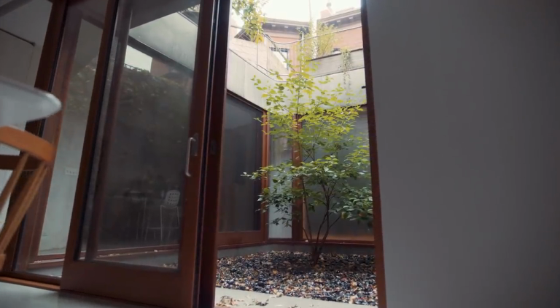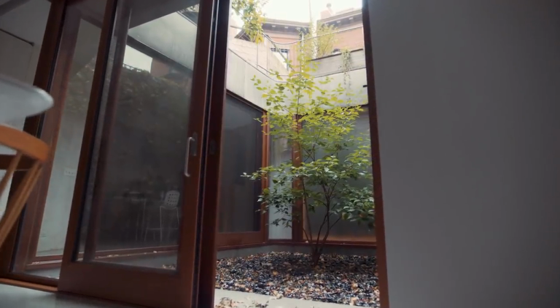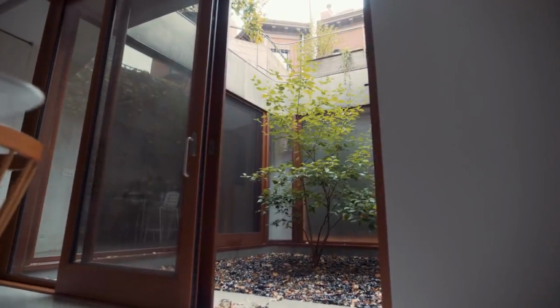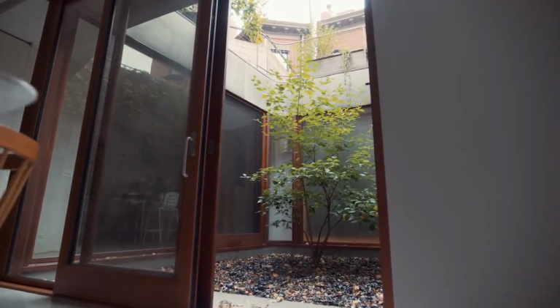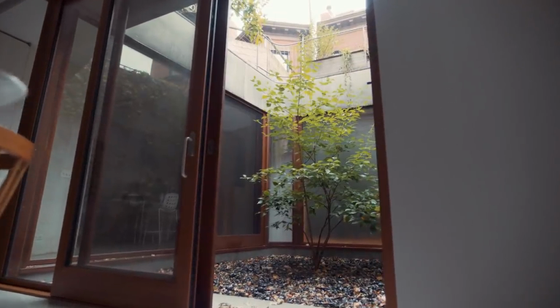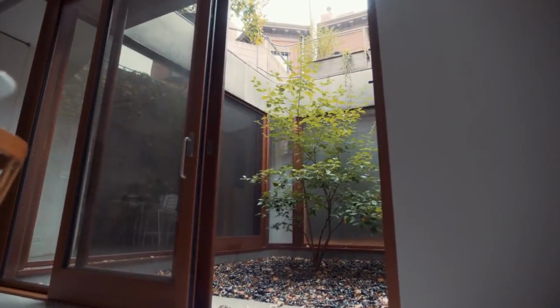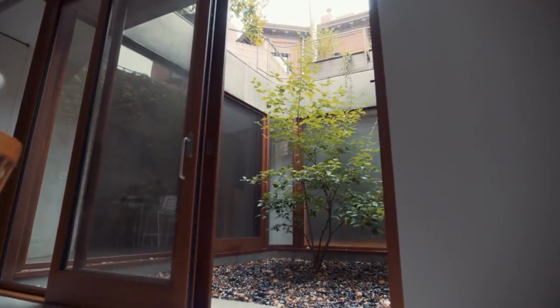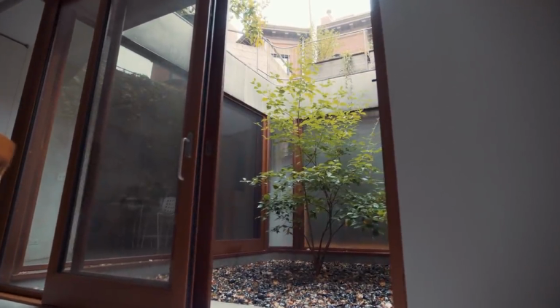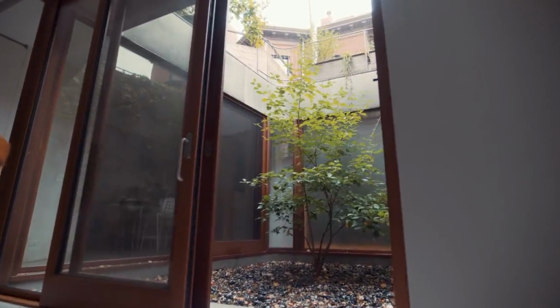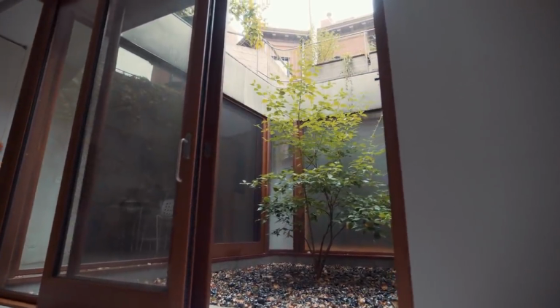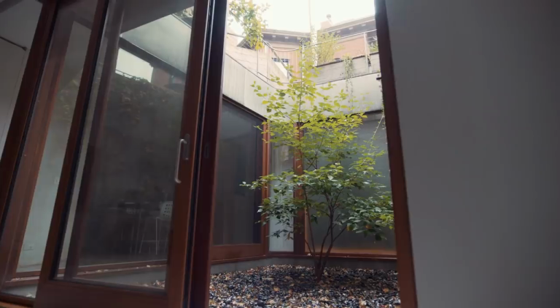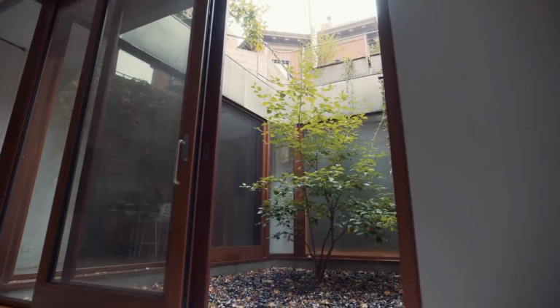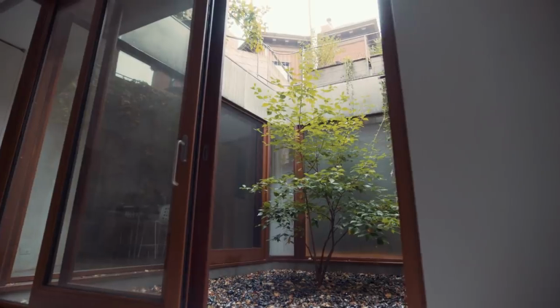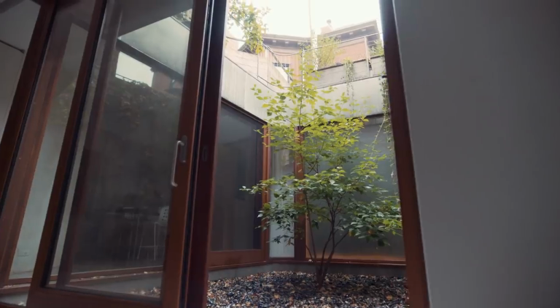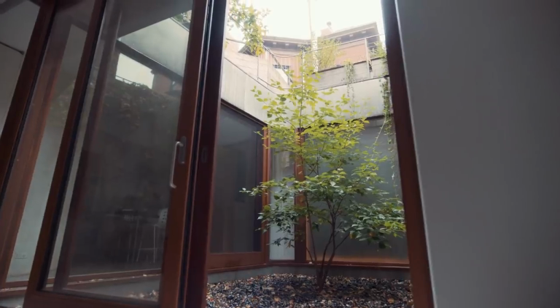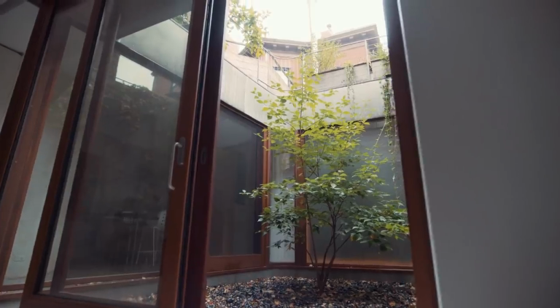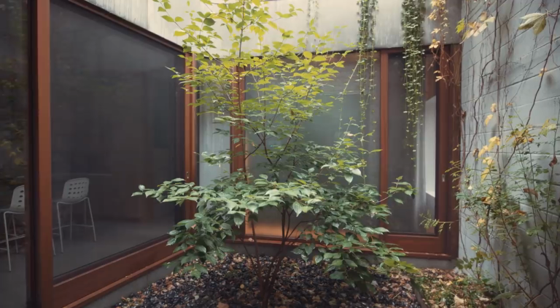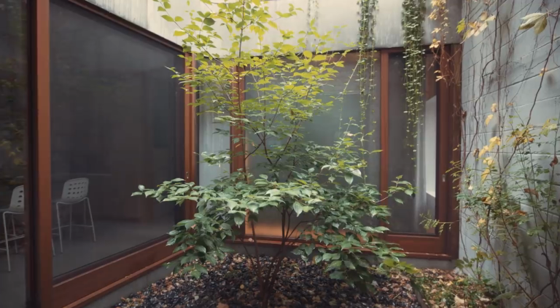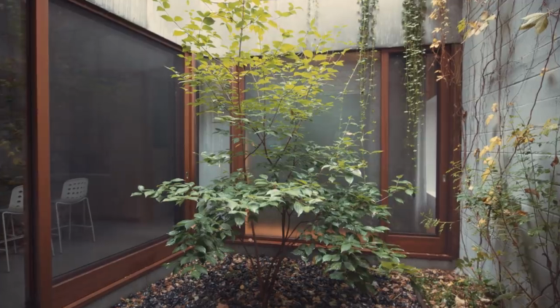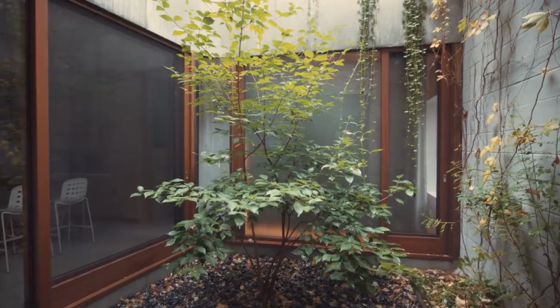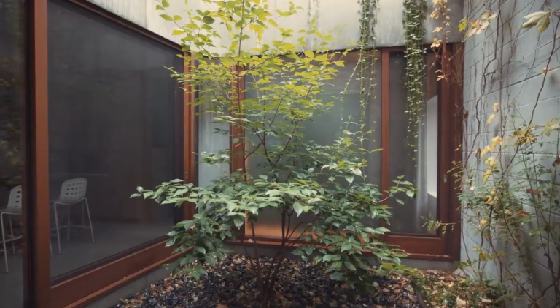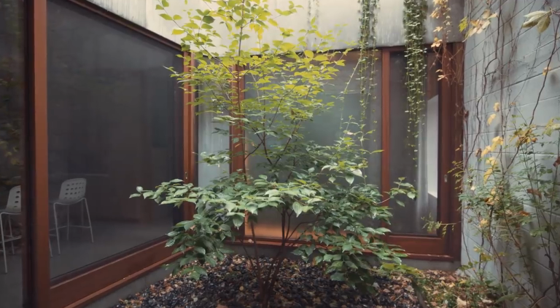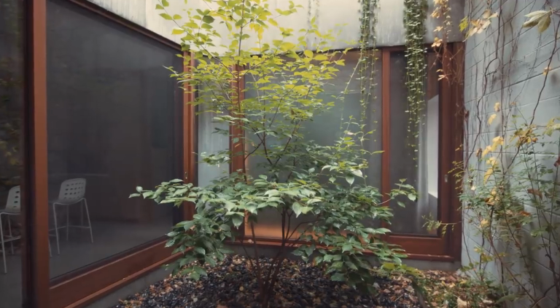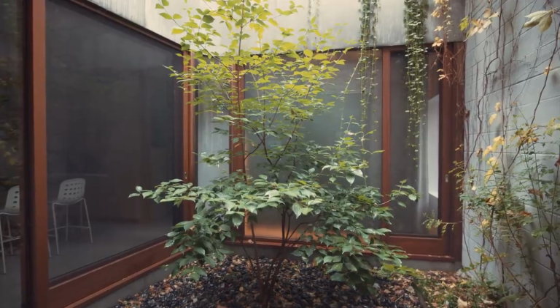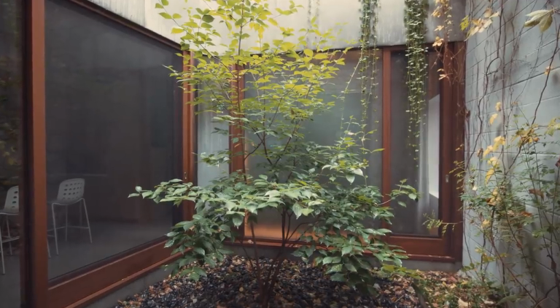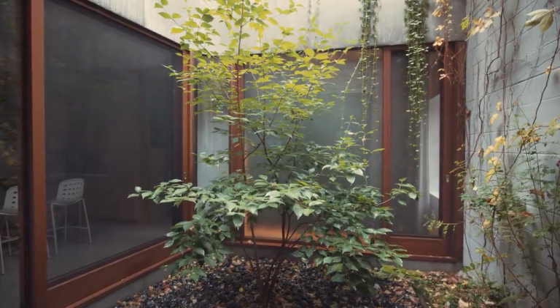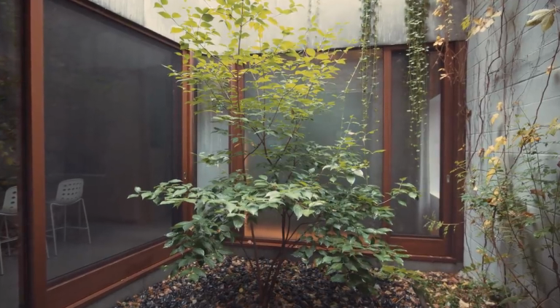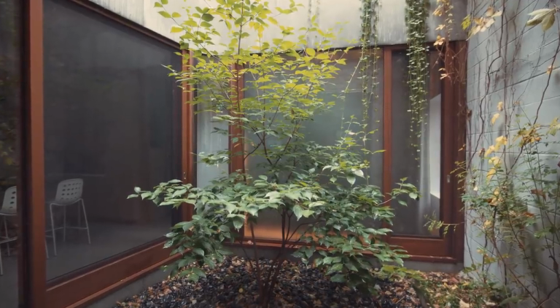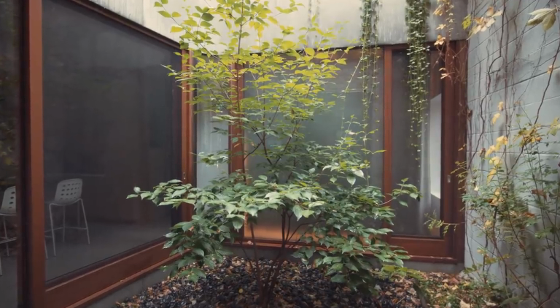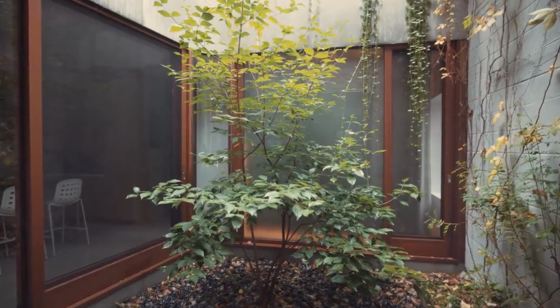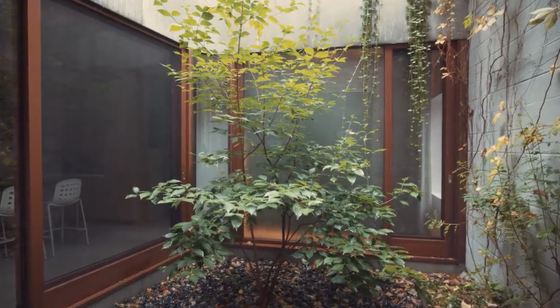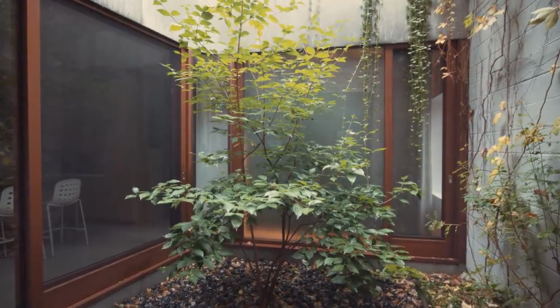It's interesting — when you capture nature in a courtyard, it has this intensifying effect.